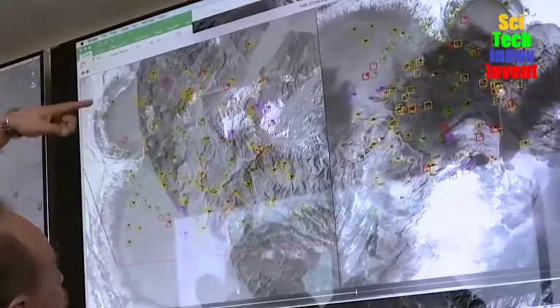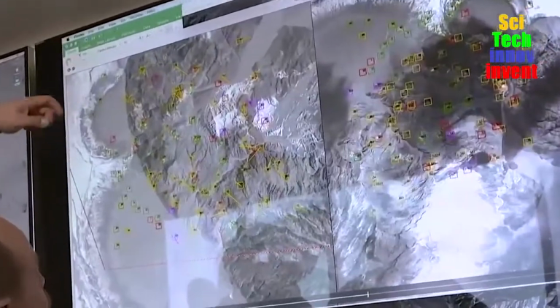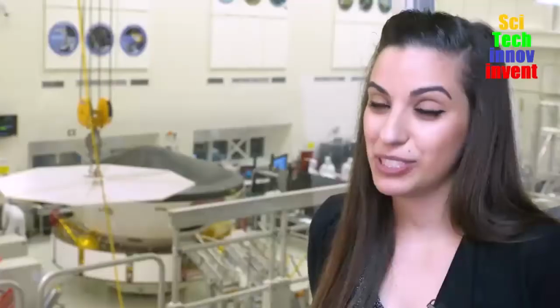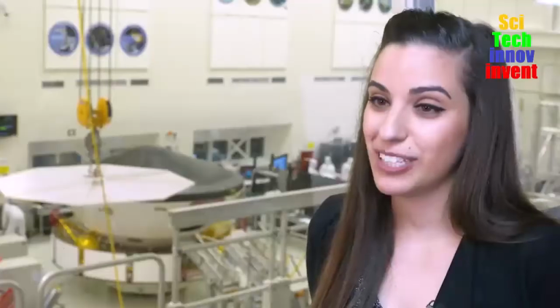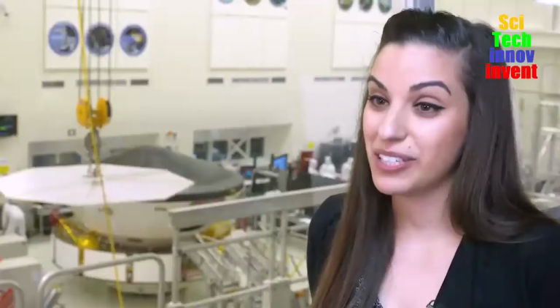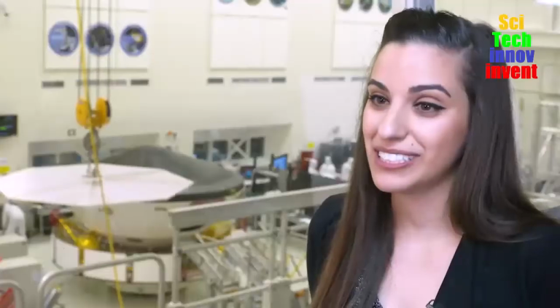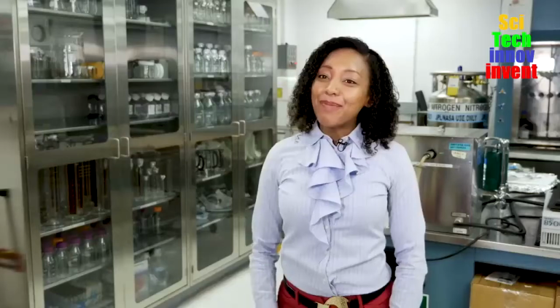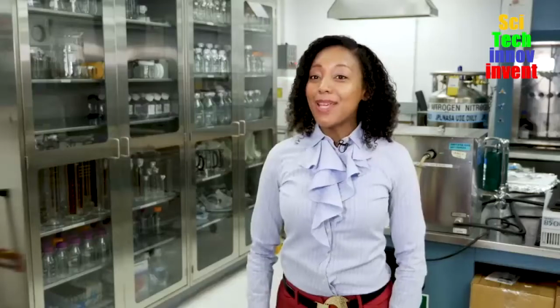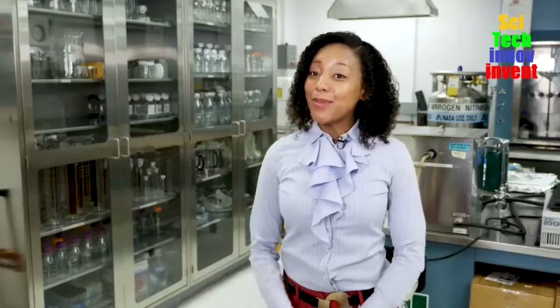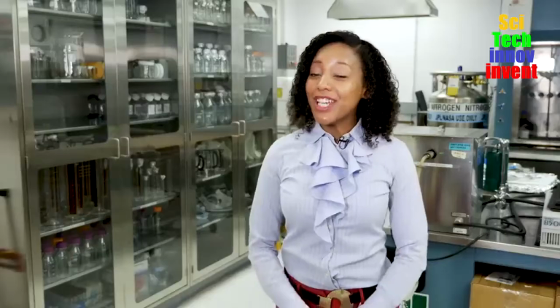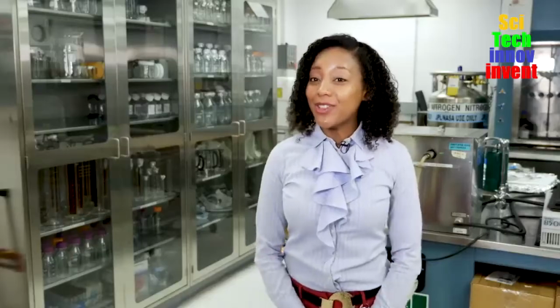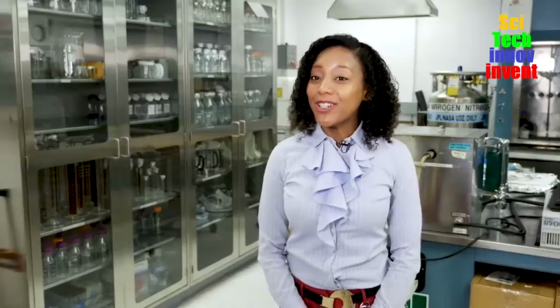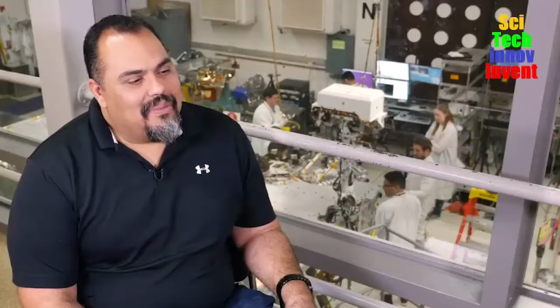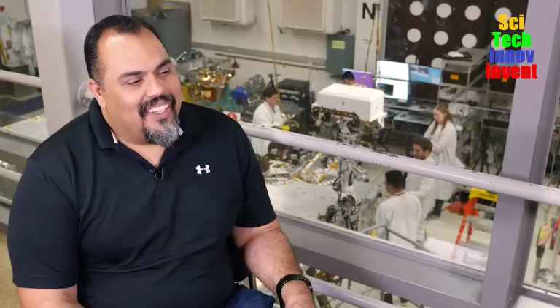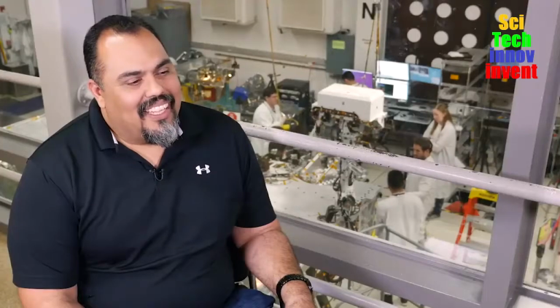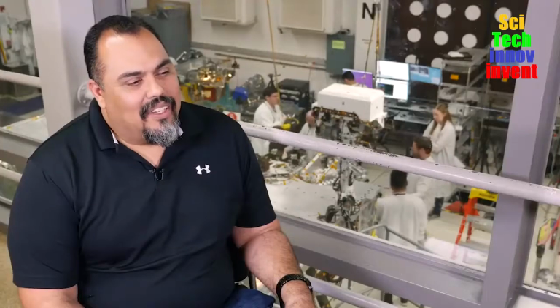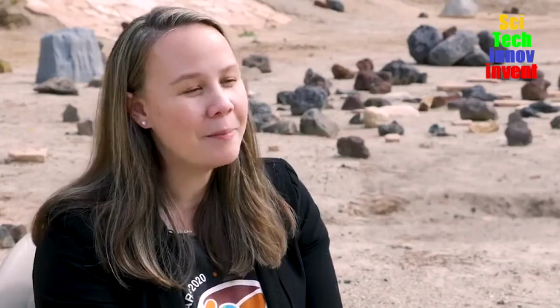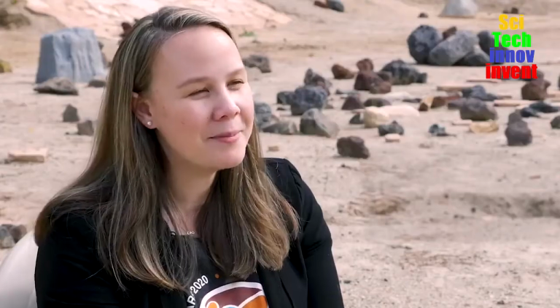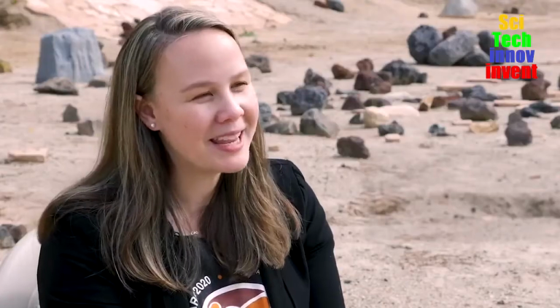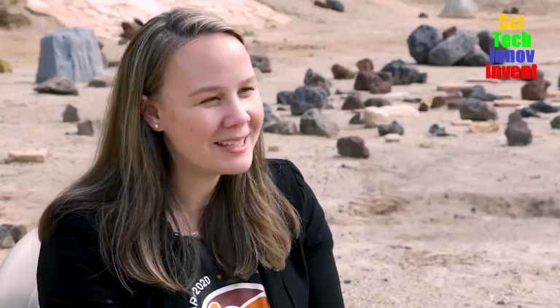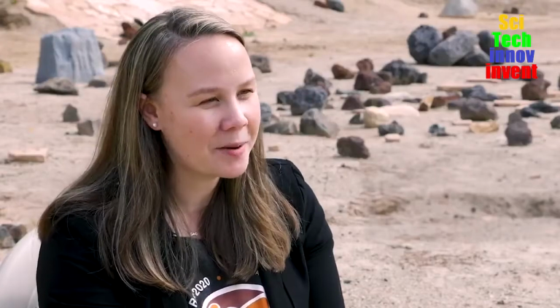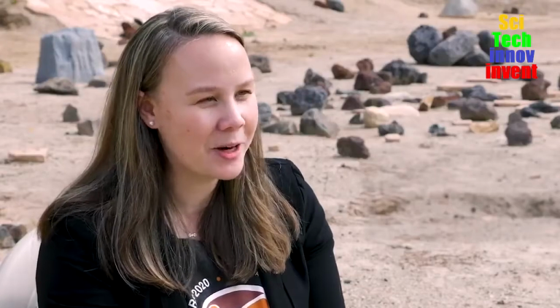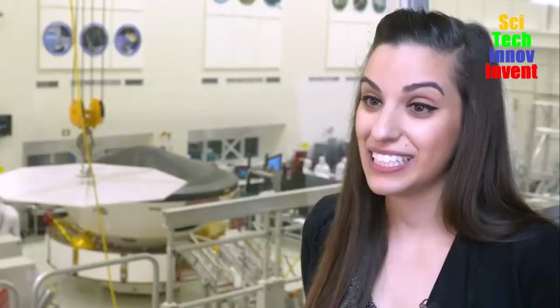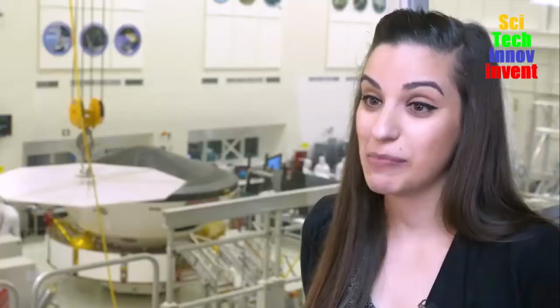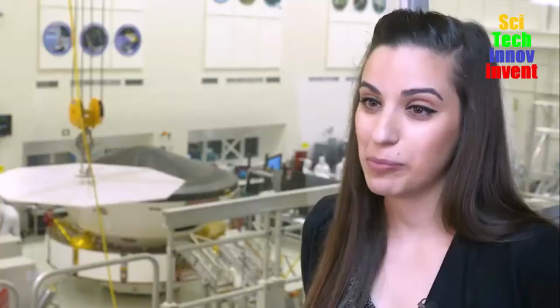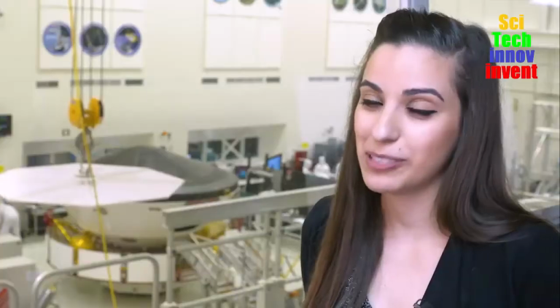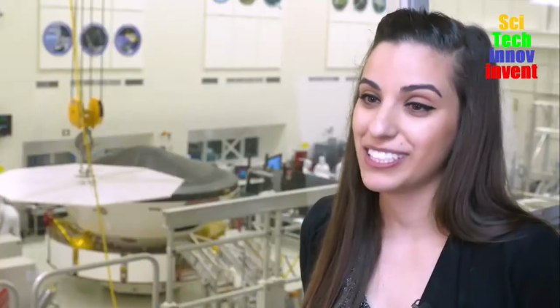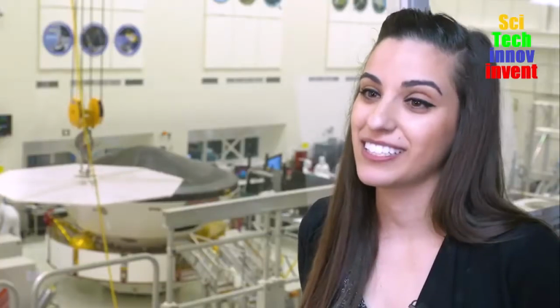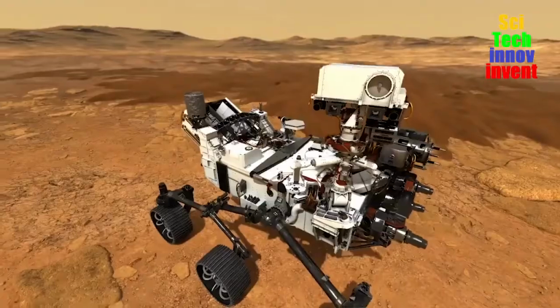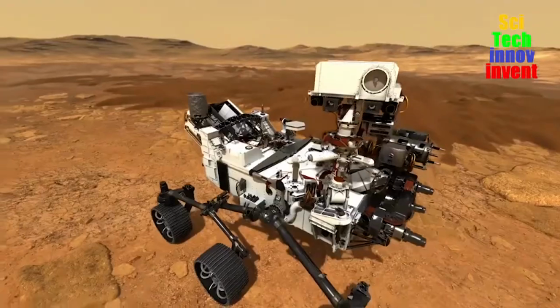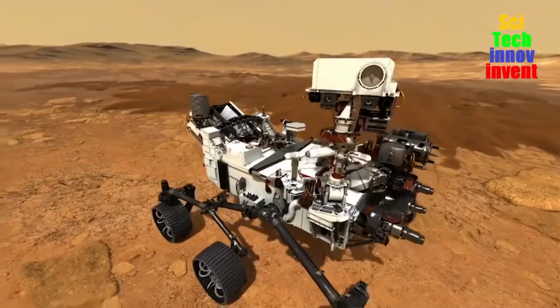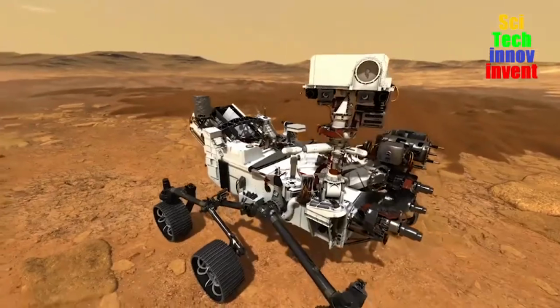My name is Michelle Tami-Kolizzi. My name is Mujigay Stricker. My name is Jared Kegdan. My name is Katie Stack Morgan, and I'm helping to protect the next Mars rover.